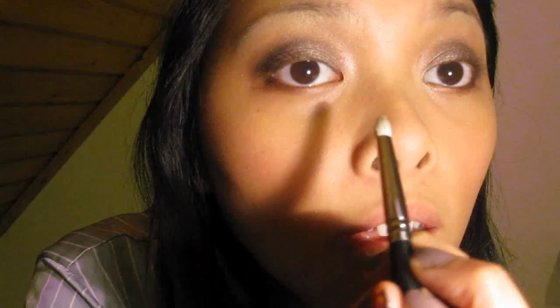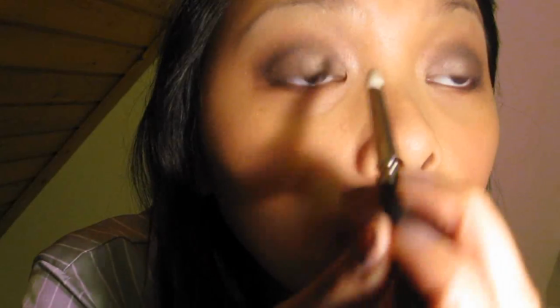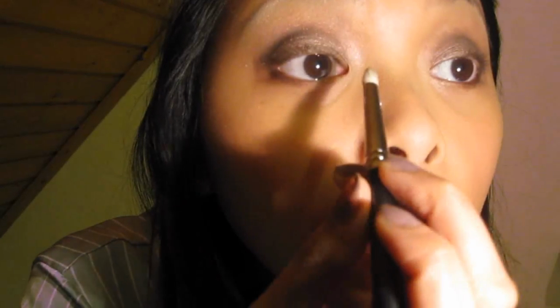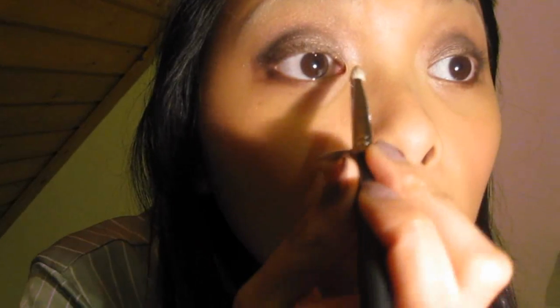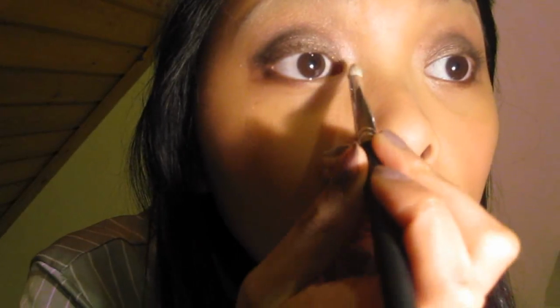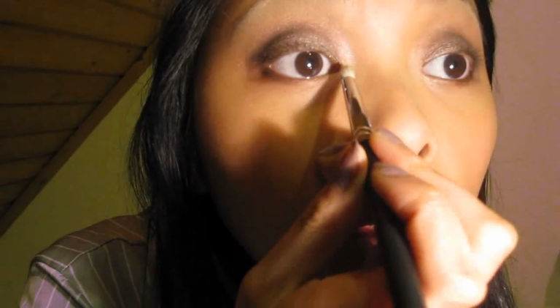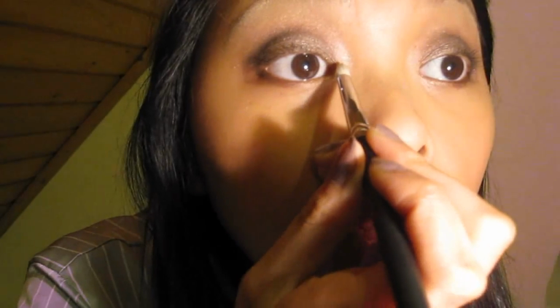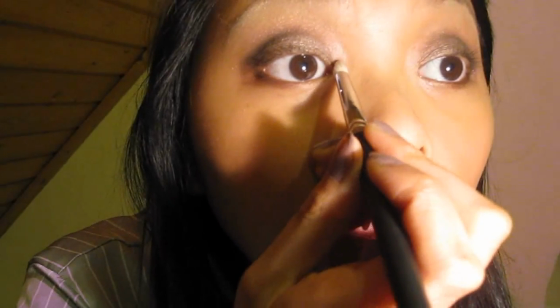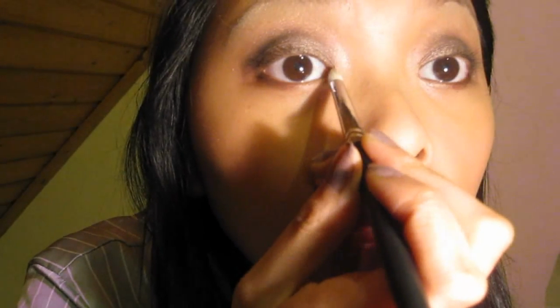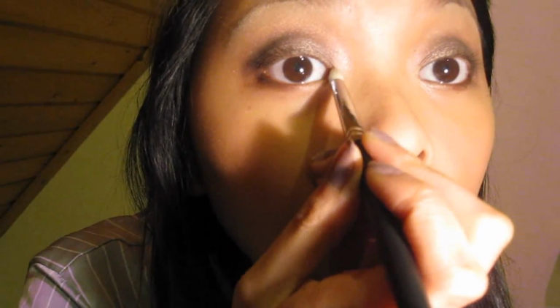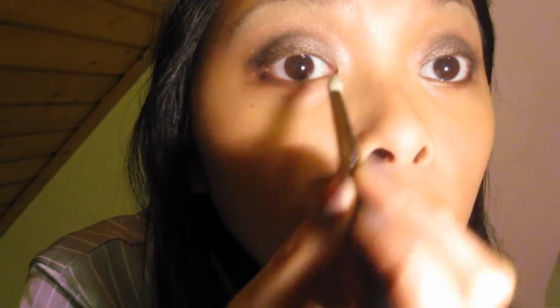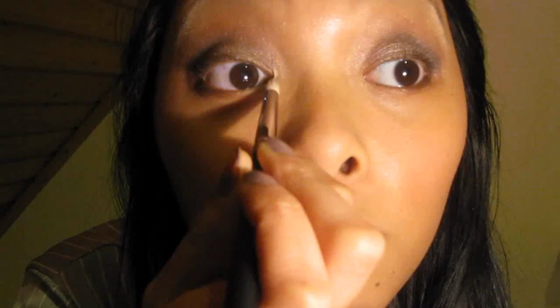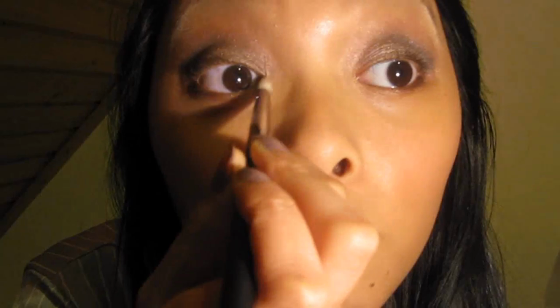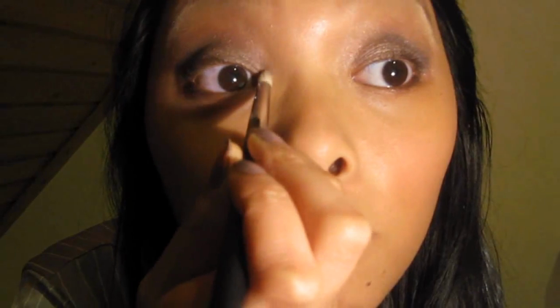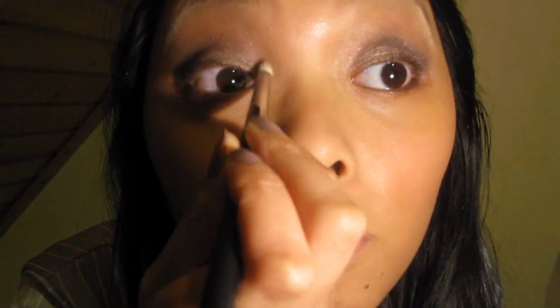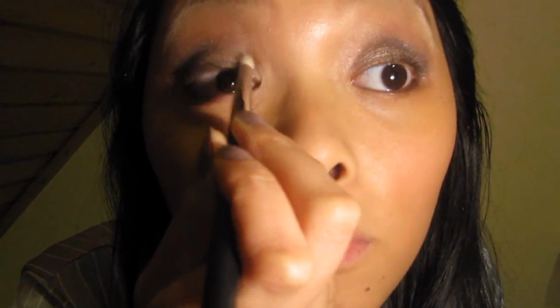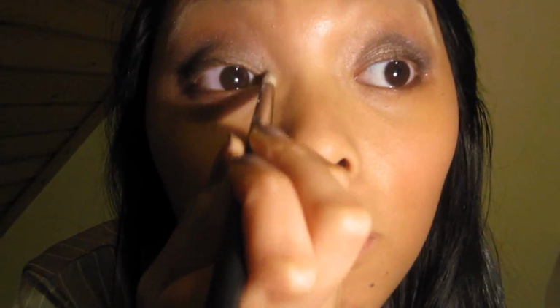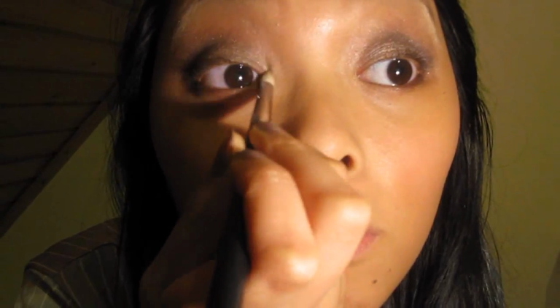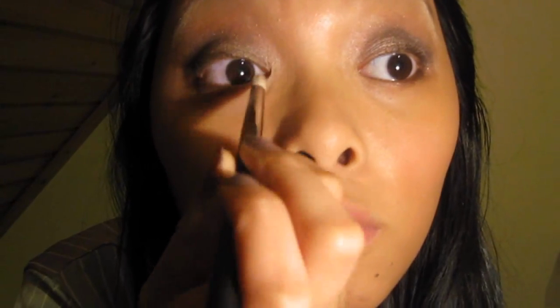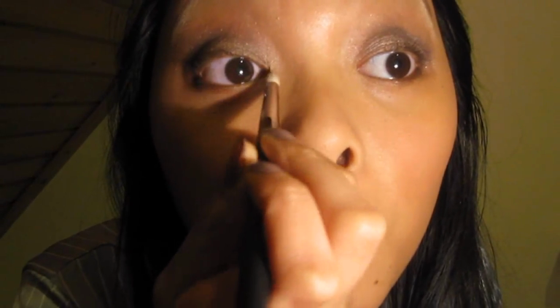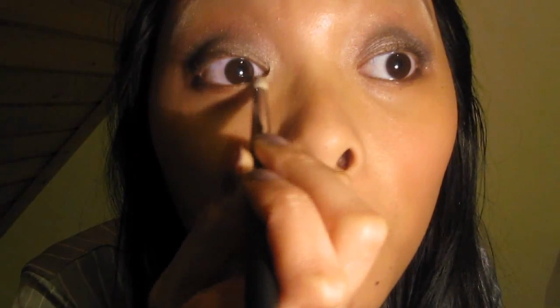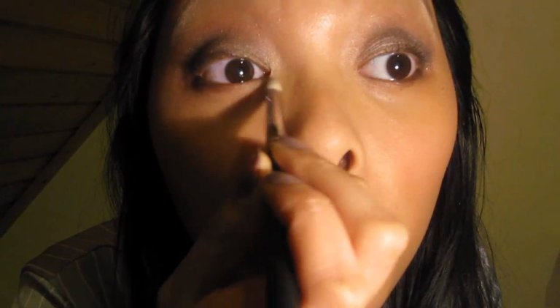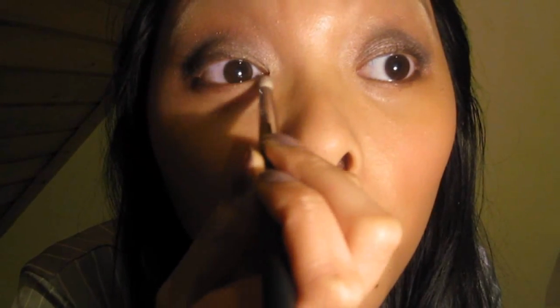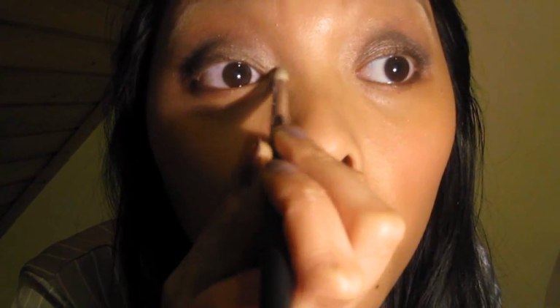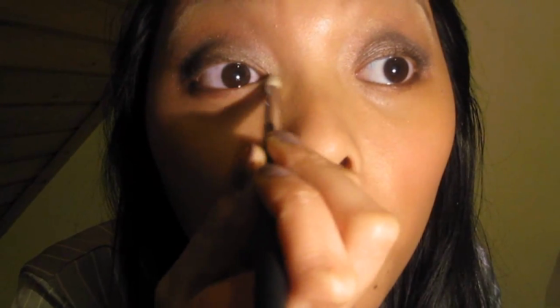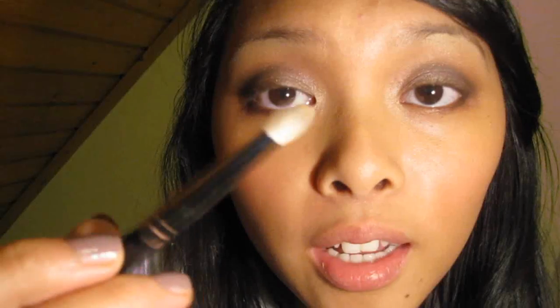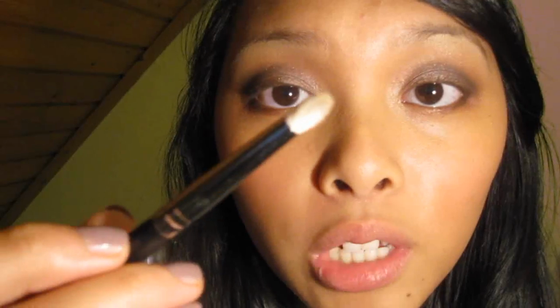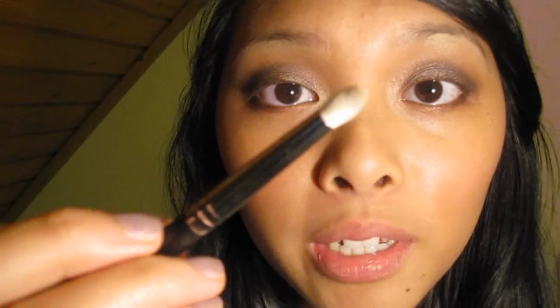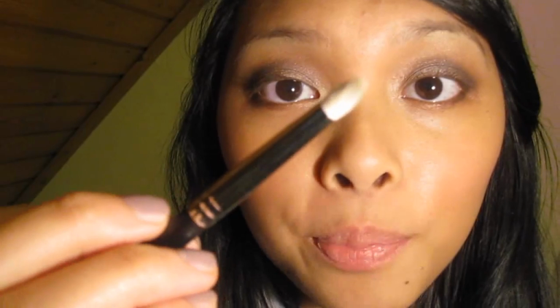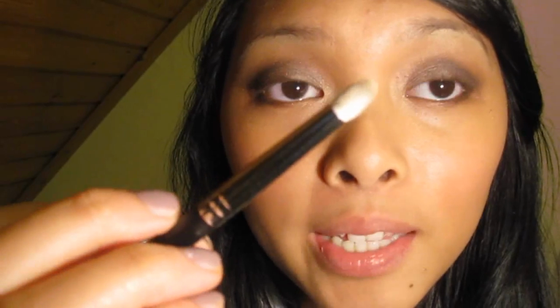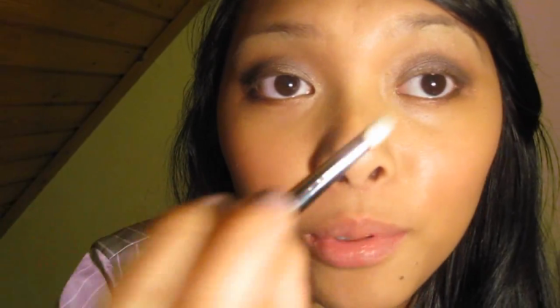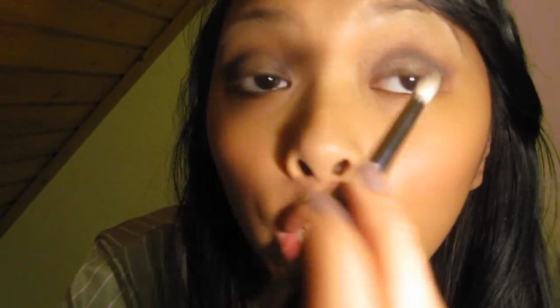Die gleiche Farbe setze ich auch in die Augeninnenwinkel. Dazu nehme ich diesen Pencil Brush.